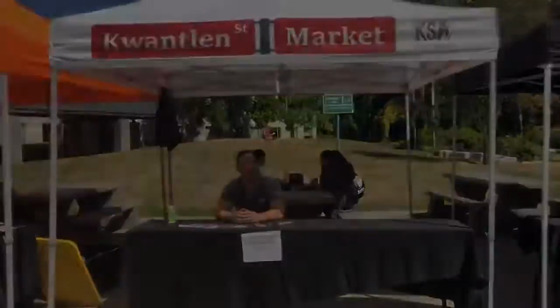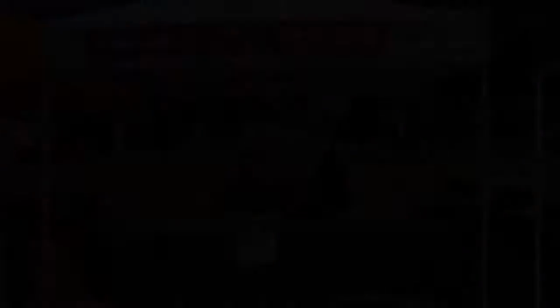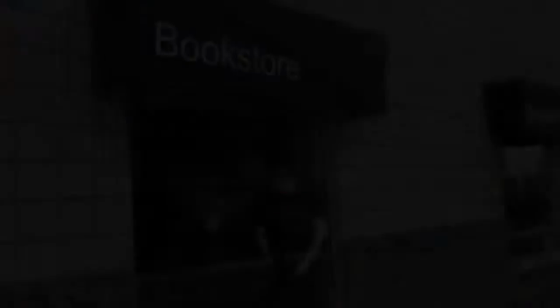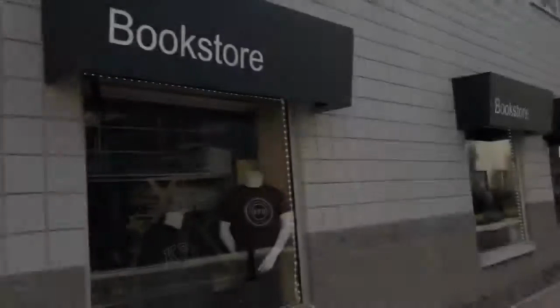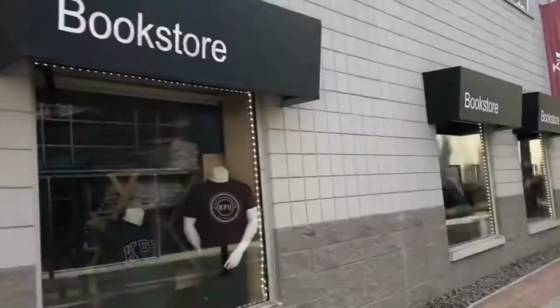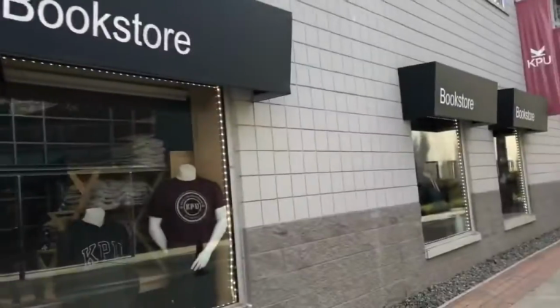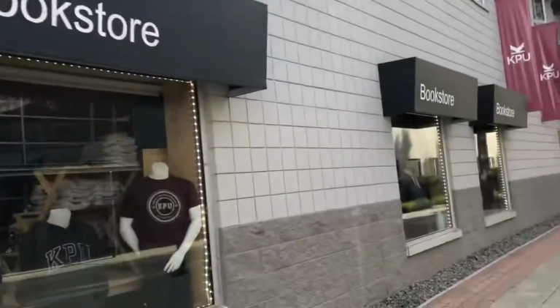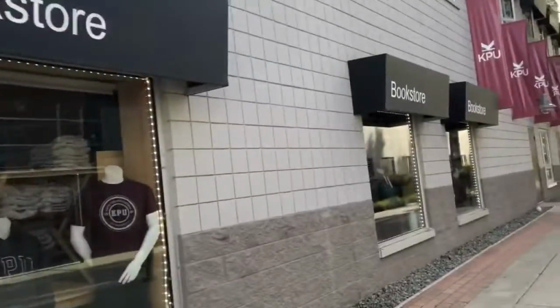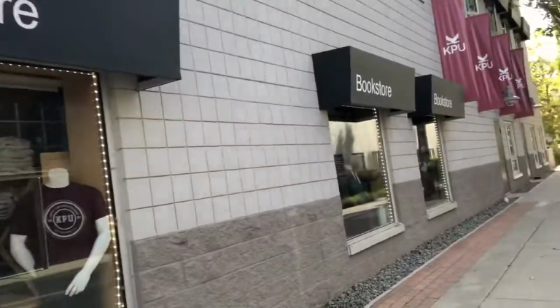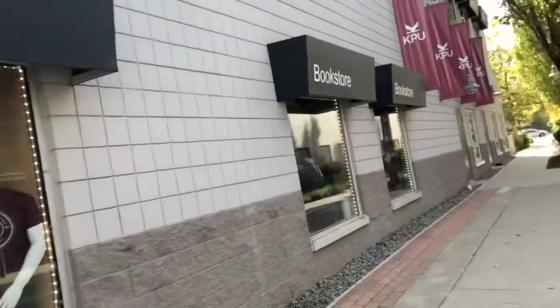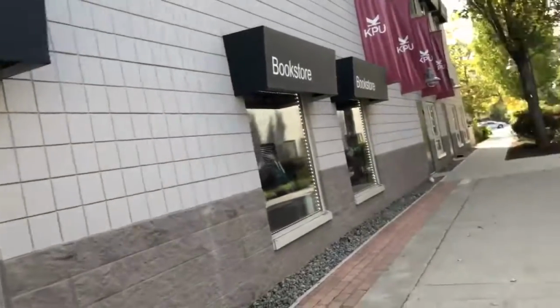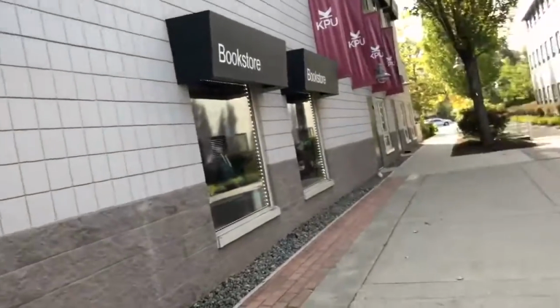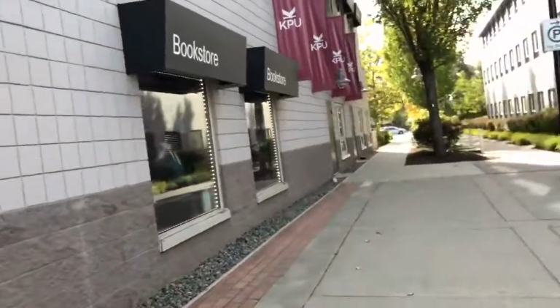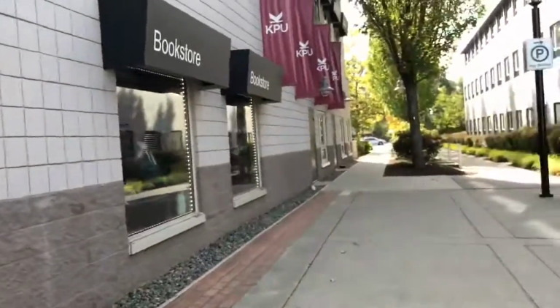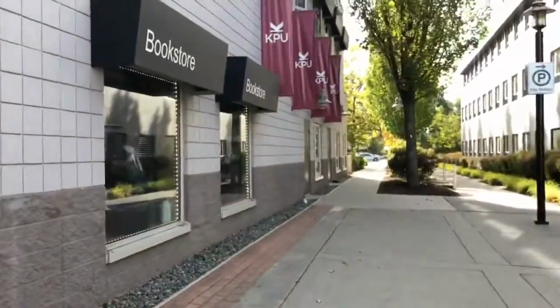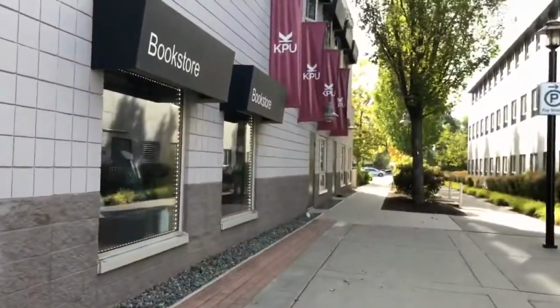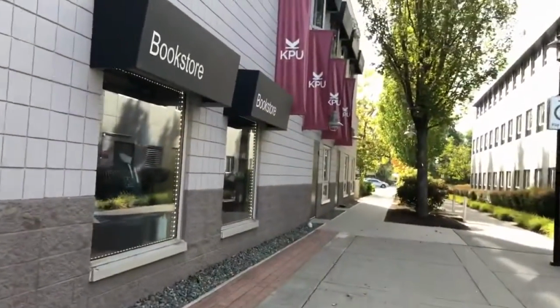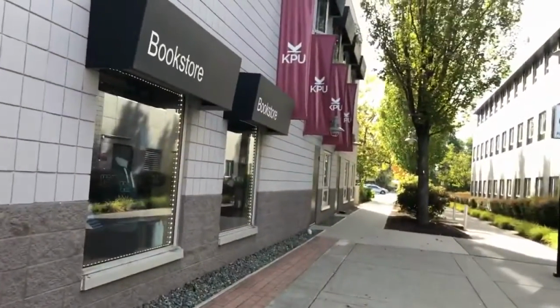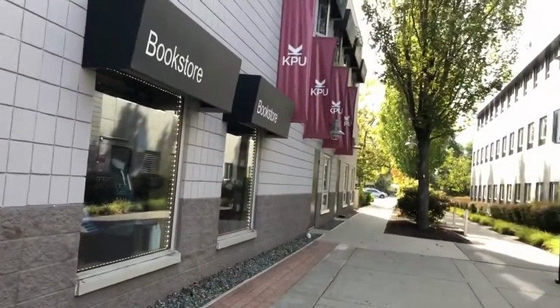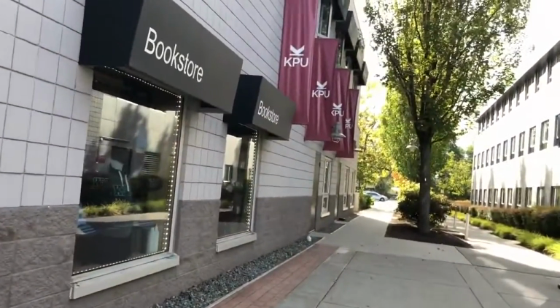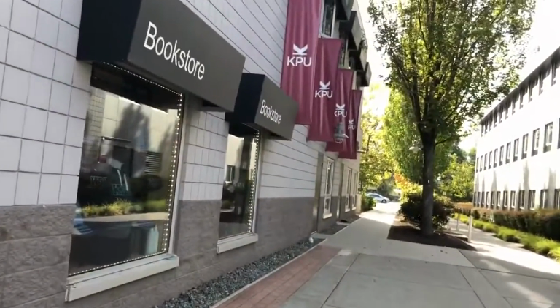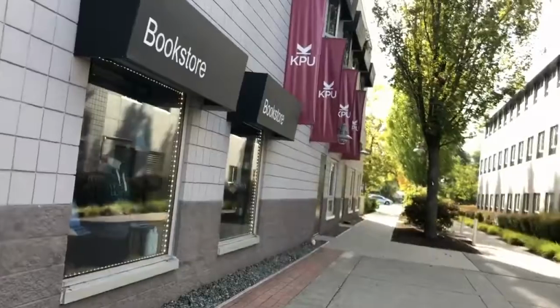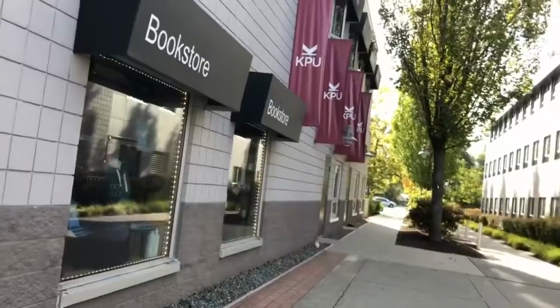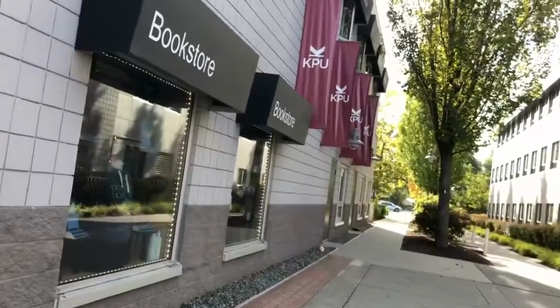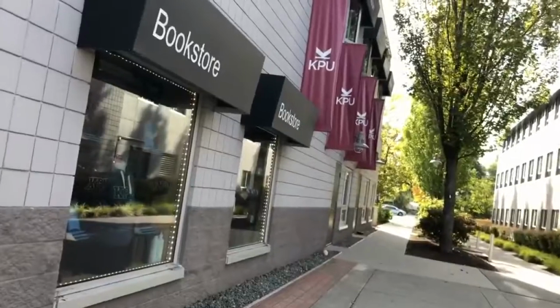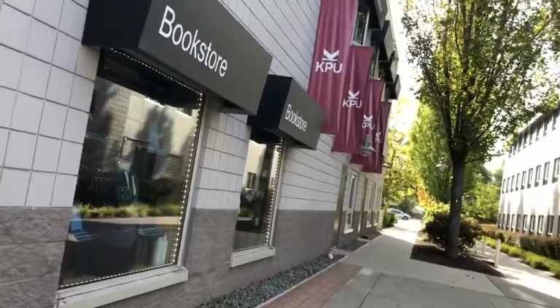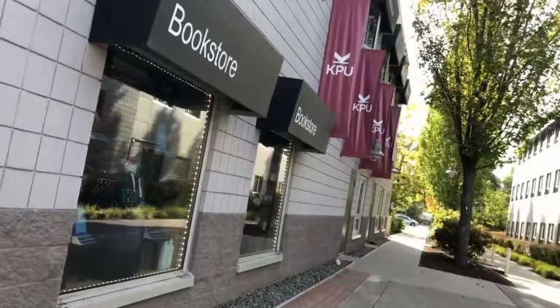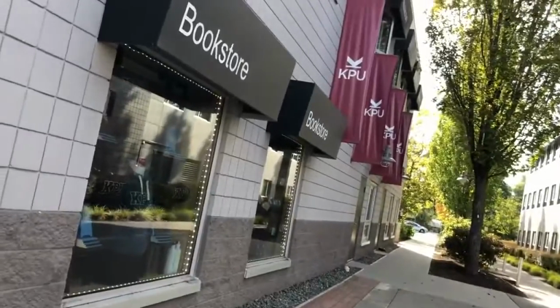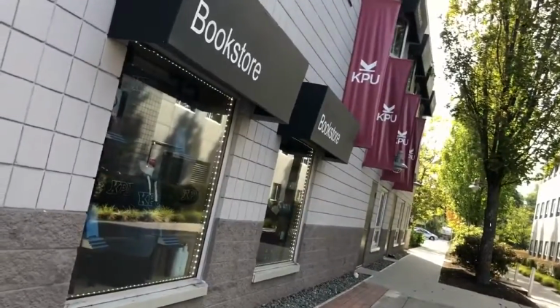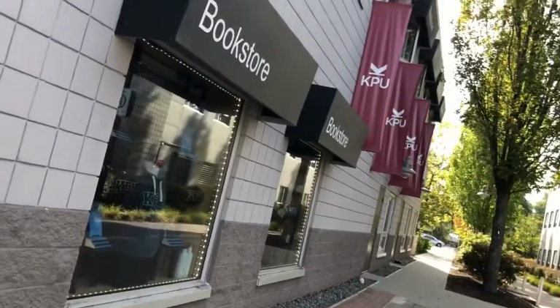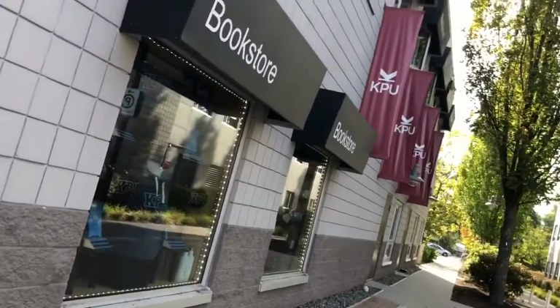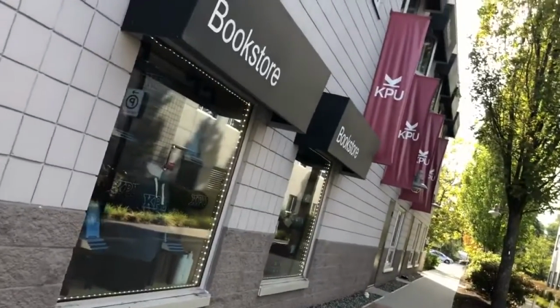At the end, I would say orientation day is very beneficial, especially for international students.